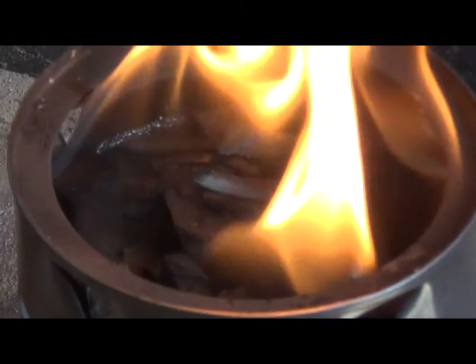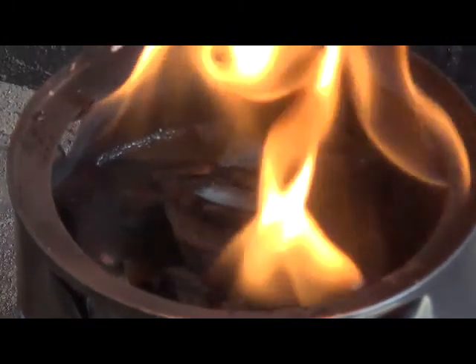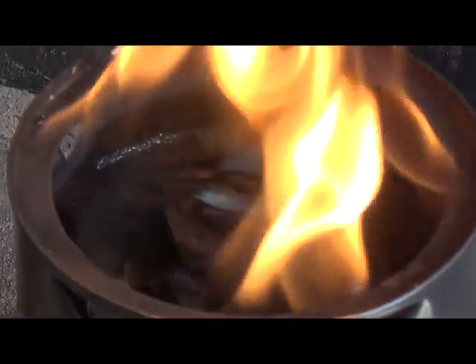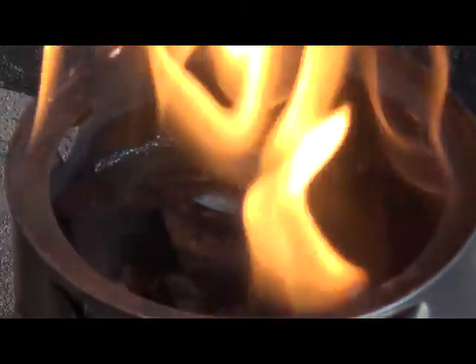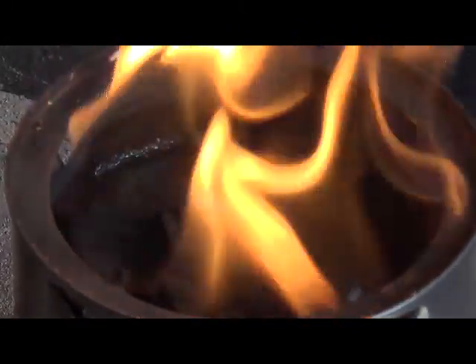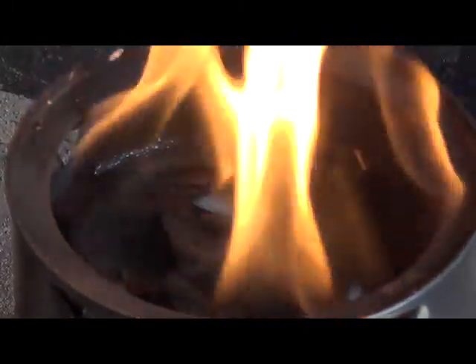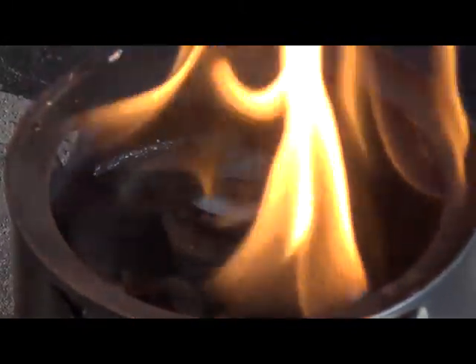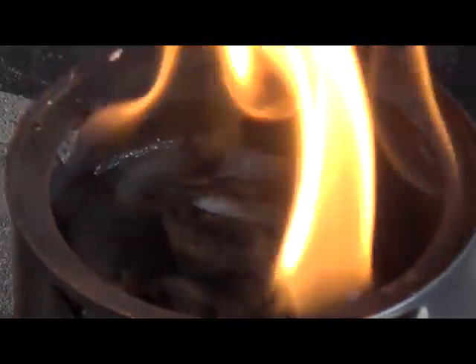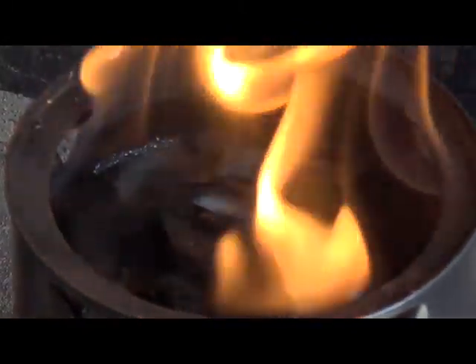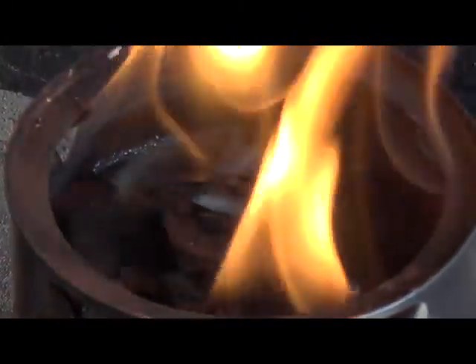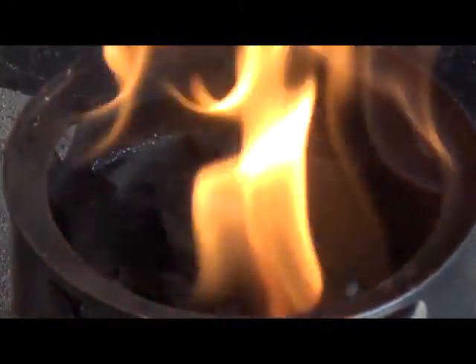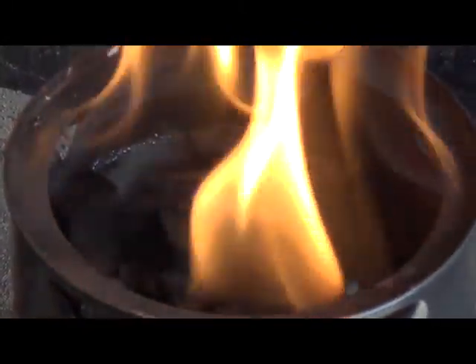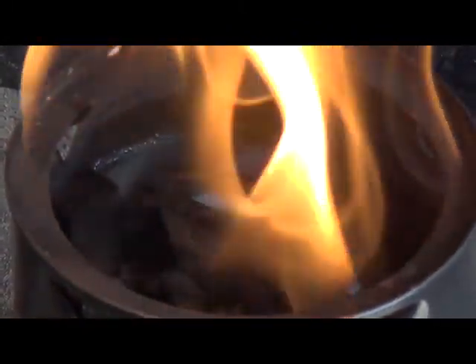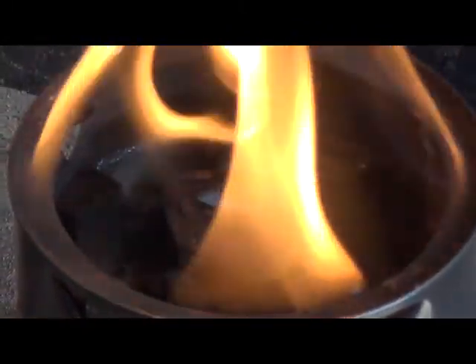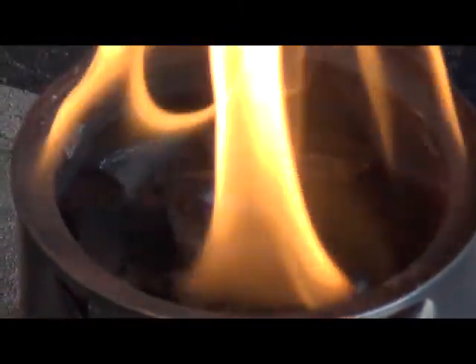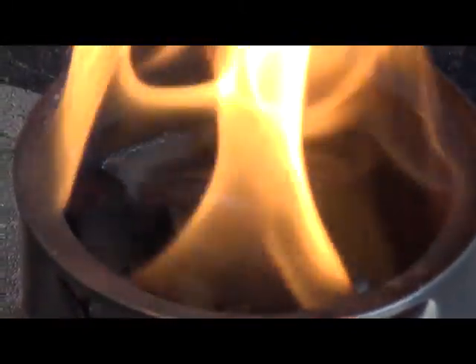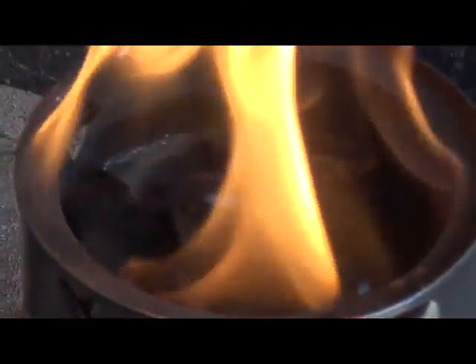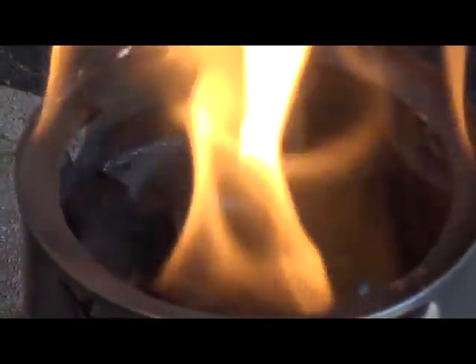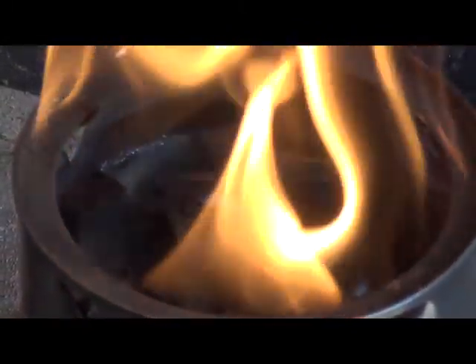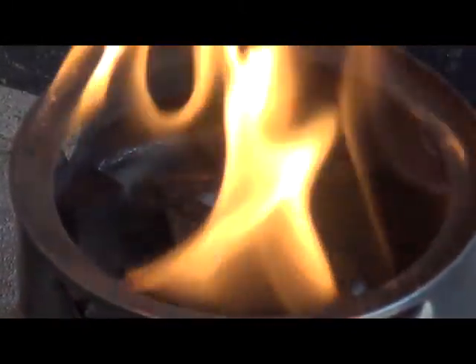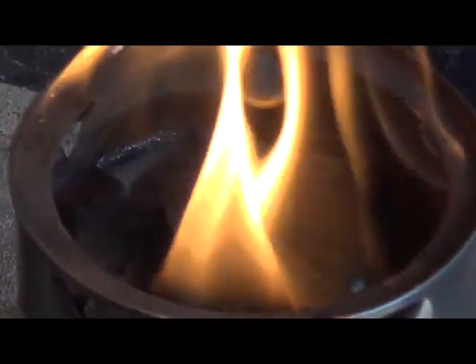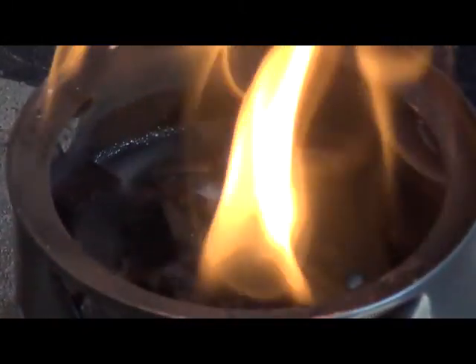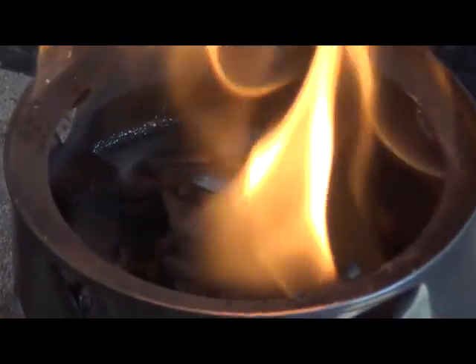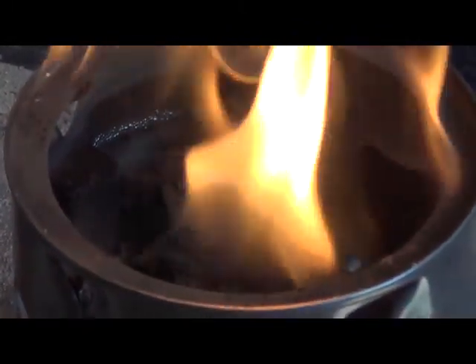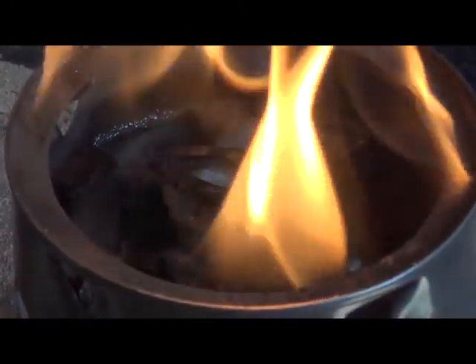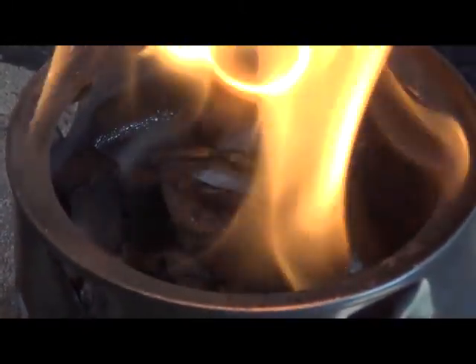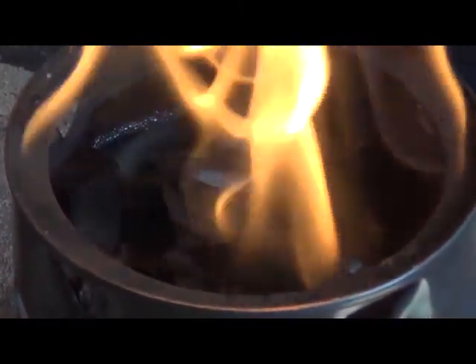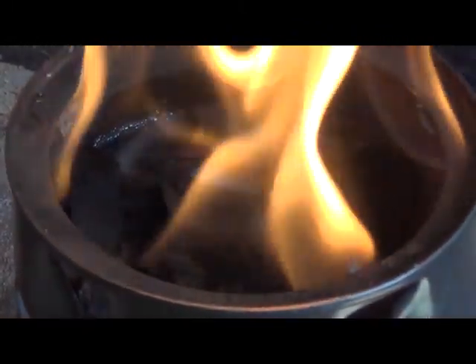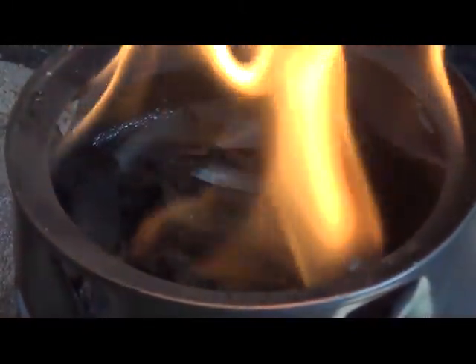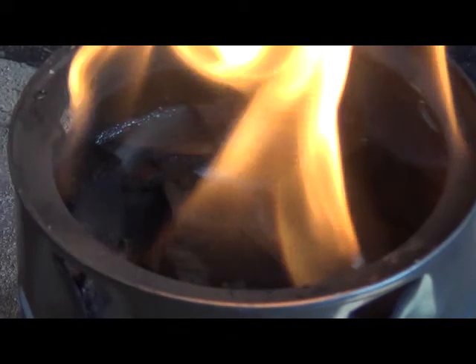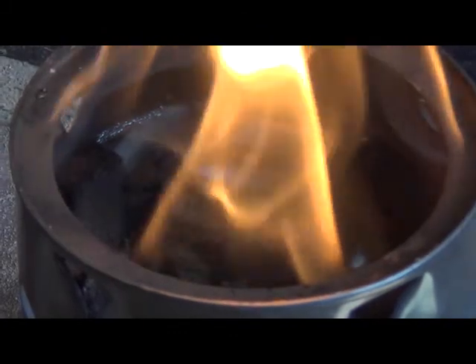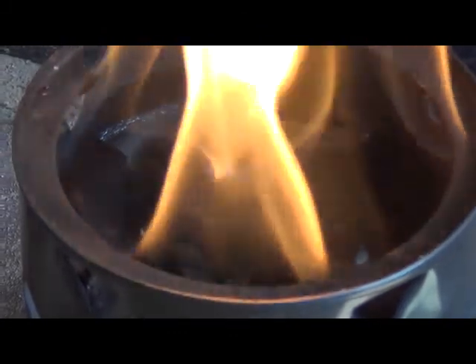As you can see, that's gasifying pretty good and there's no smoke.